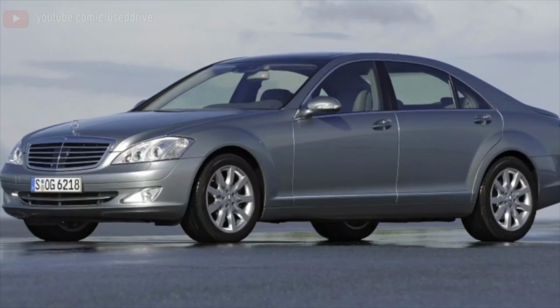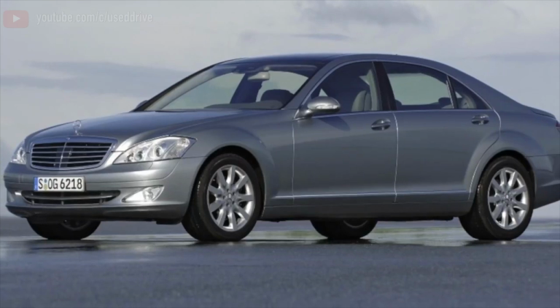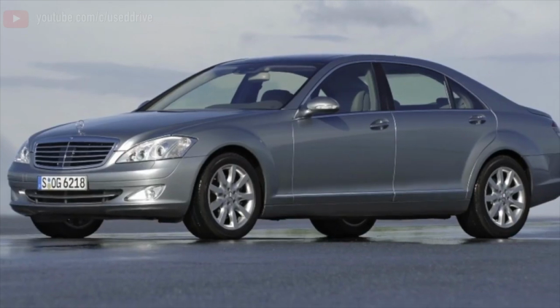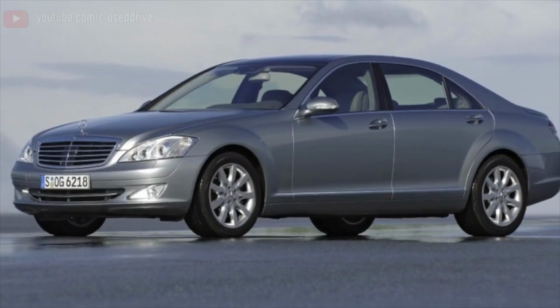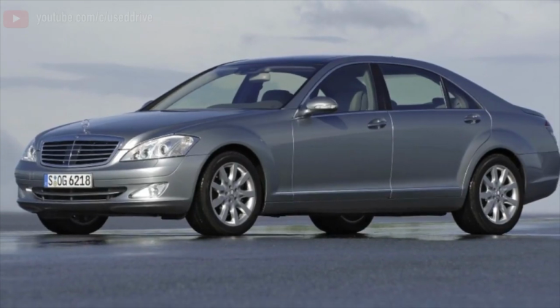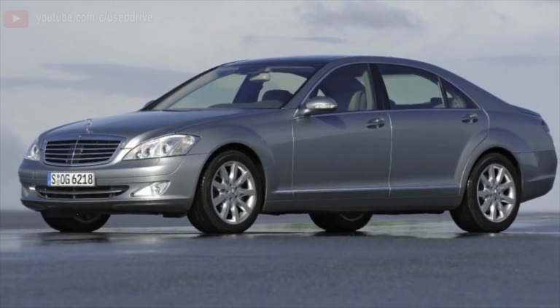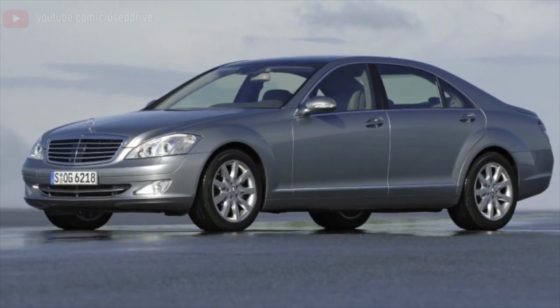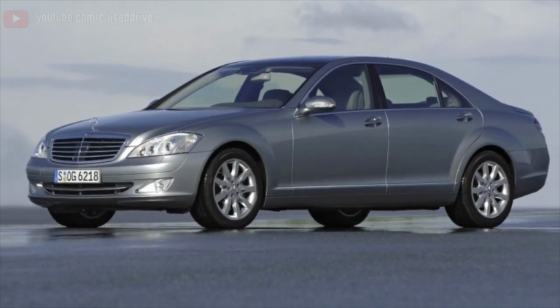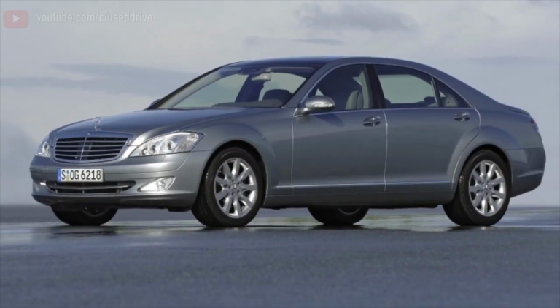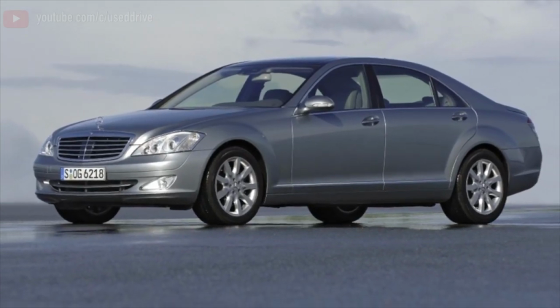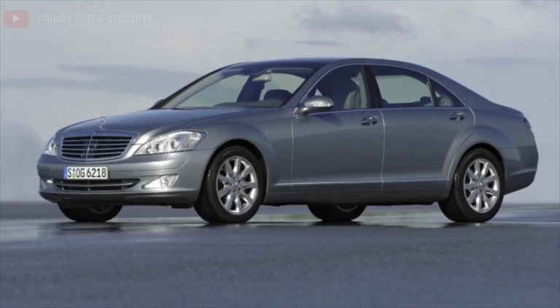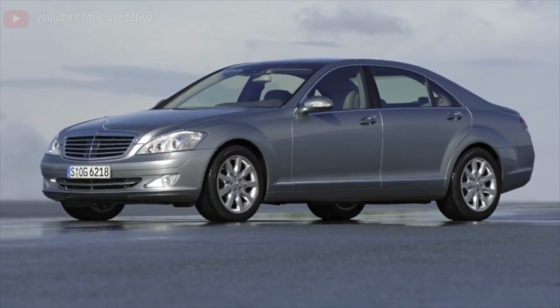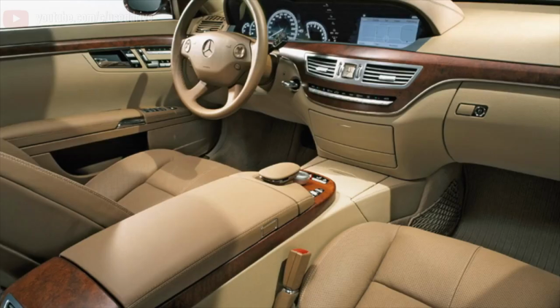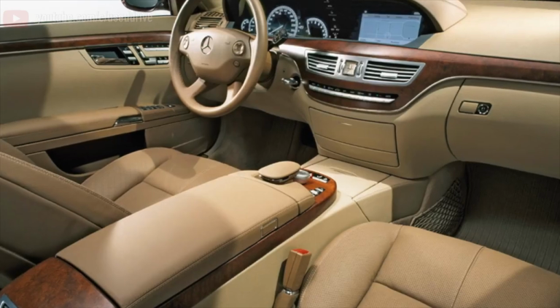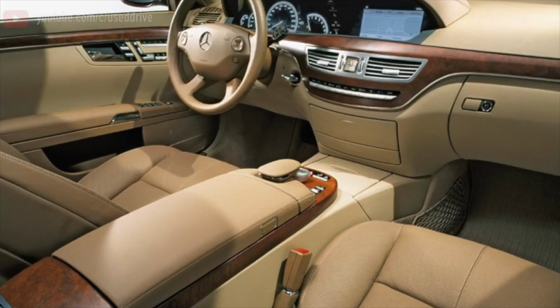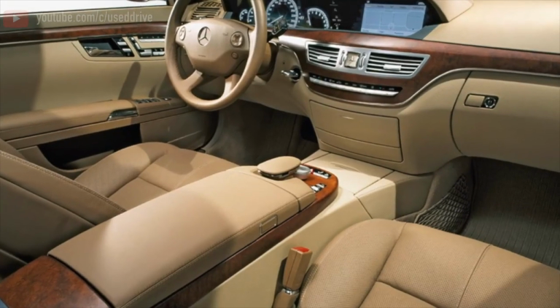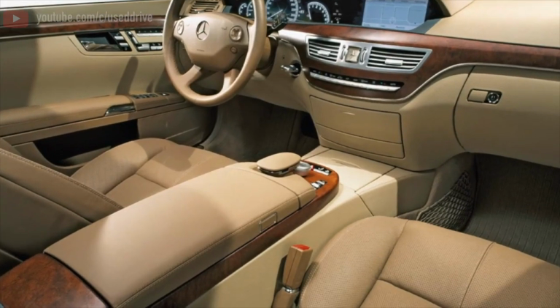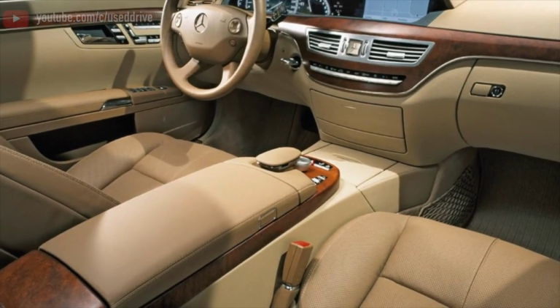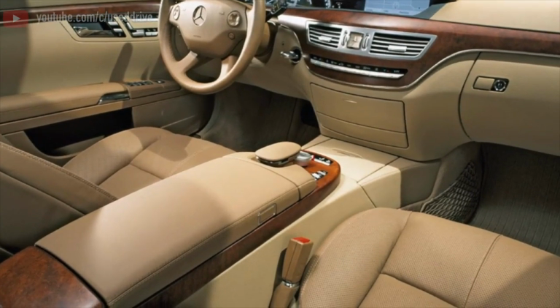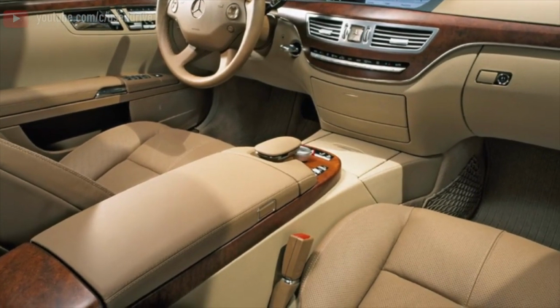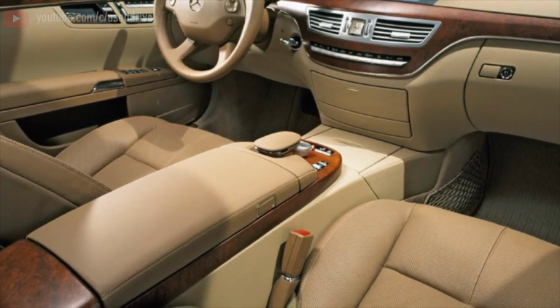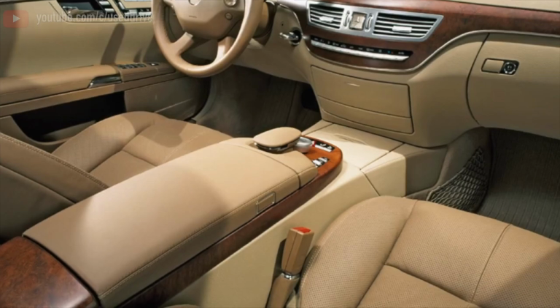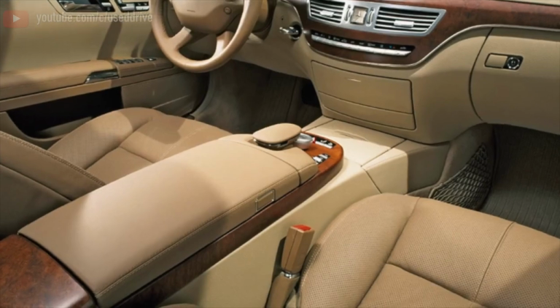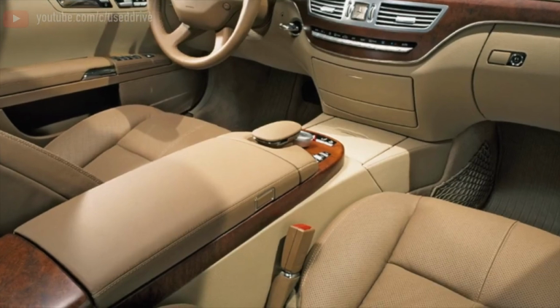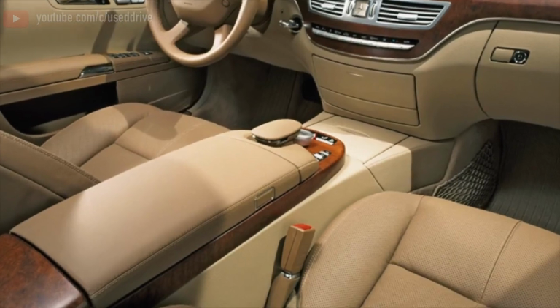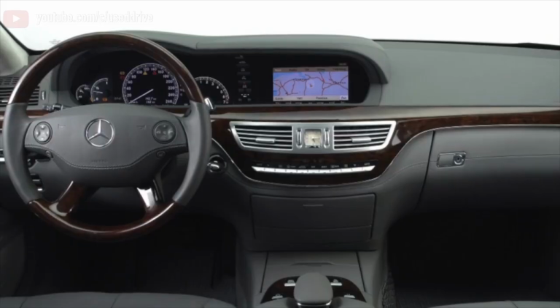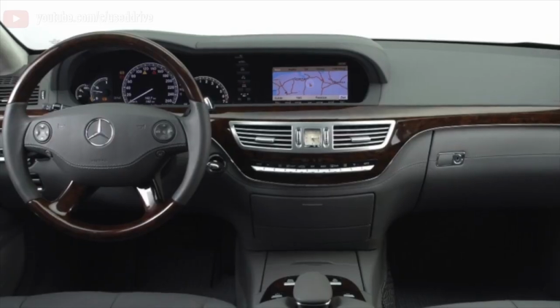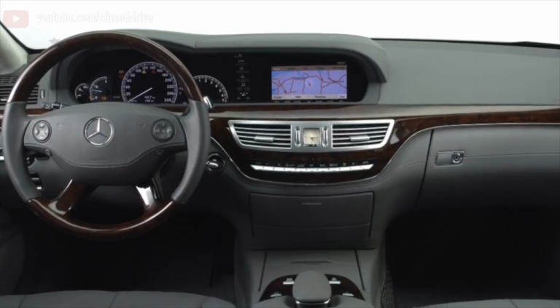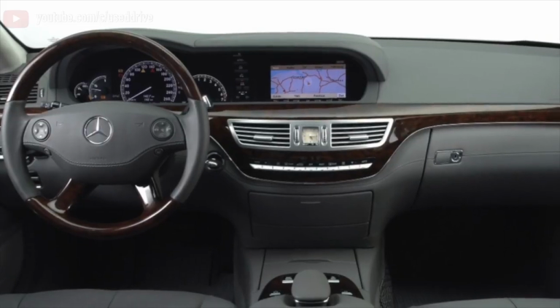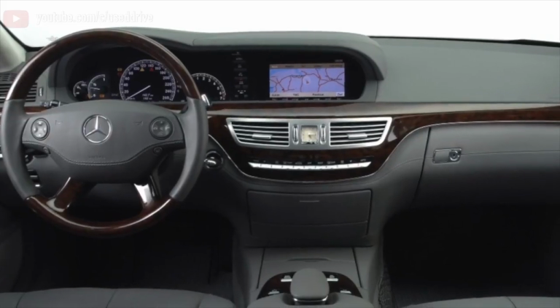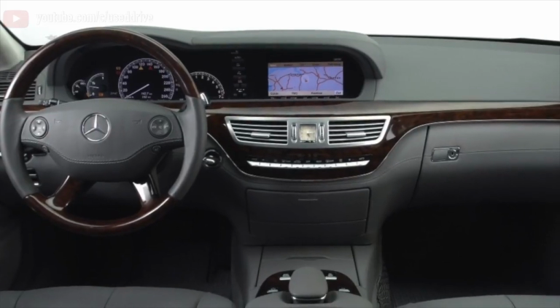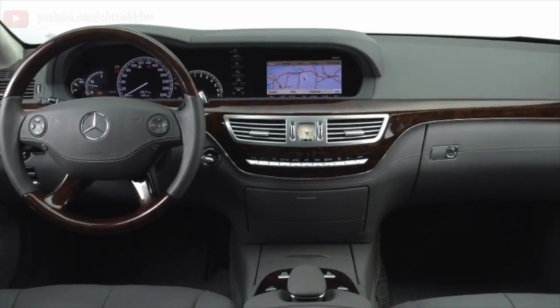Greetings dear friends! I present to your attention the most common malfunctions and breakdowns that occur on the Mercedes-Benz S-Class W221.